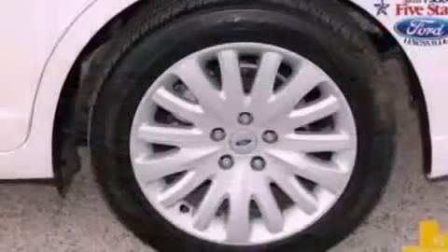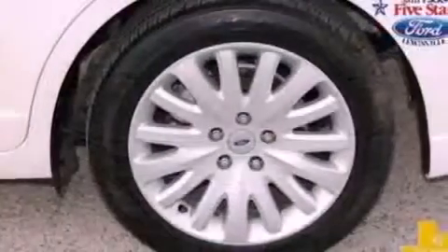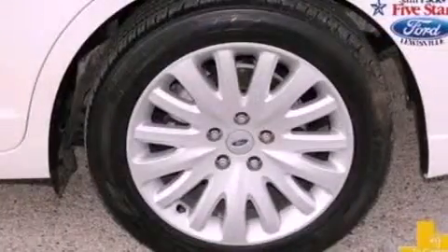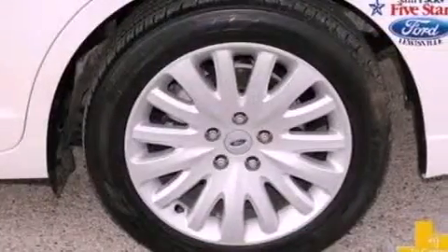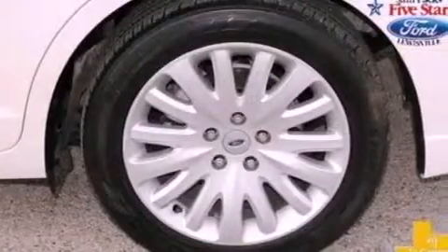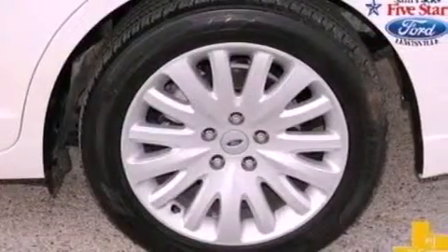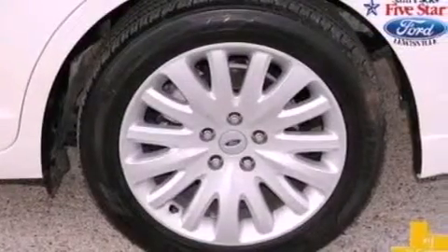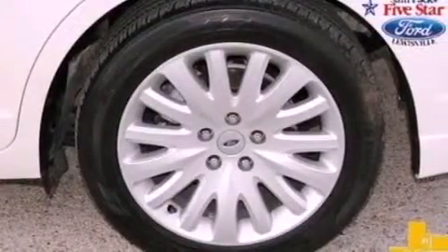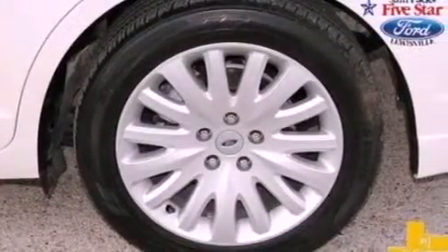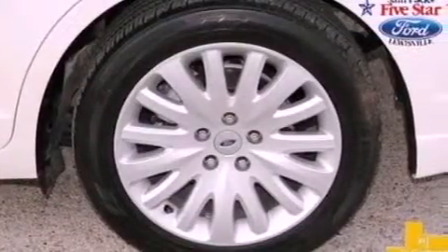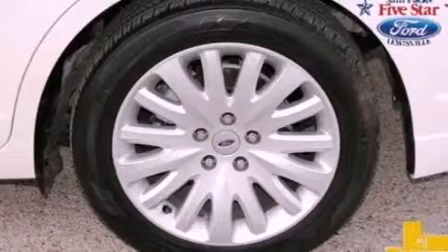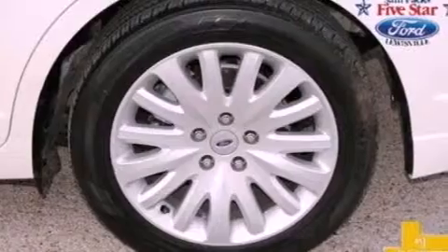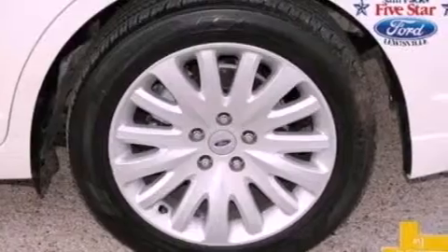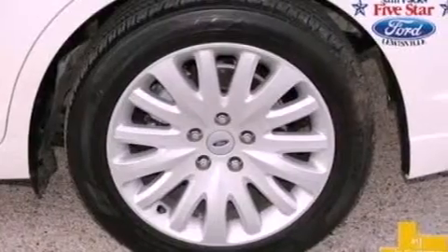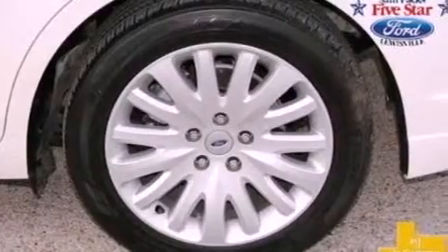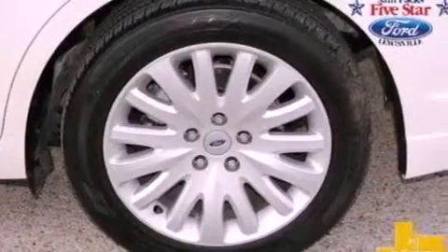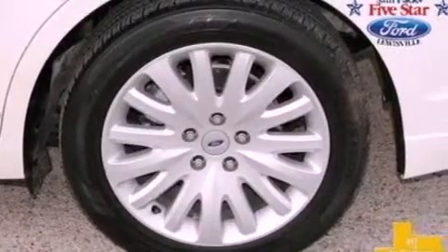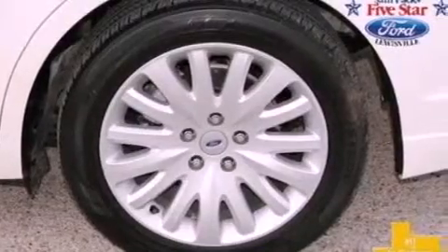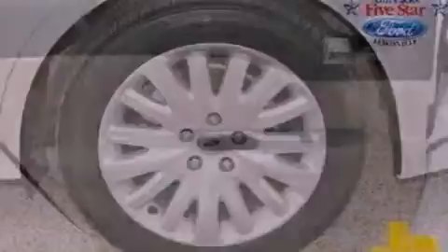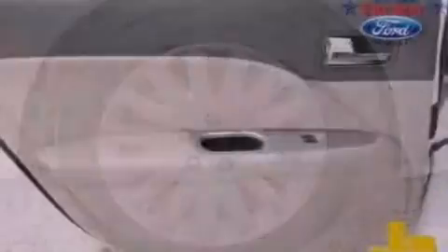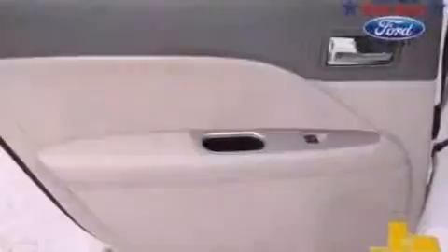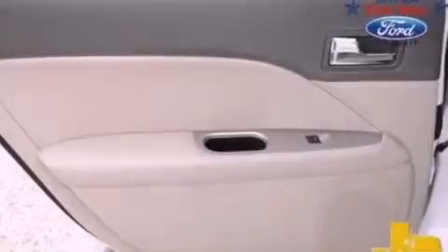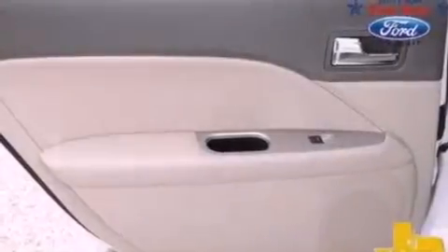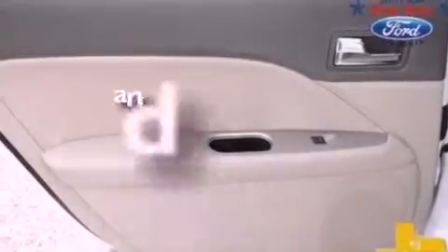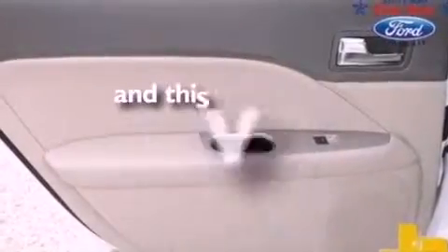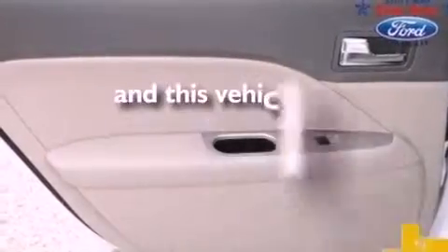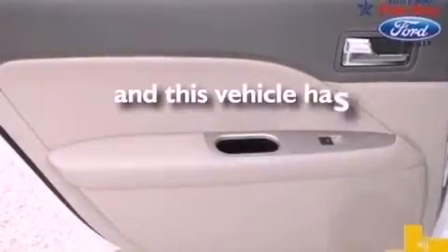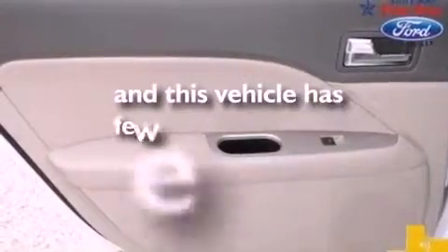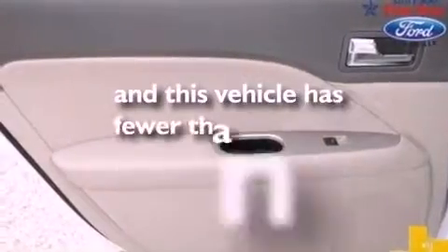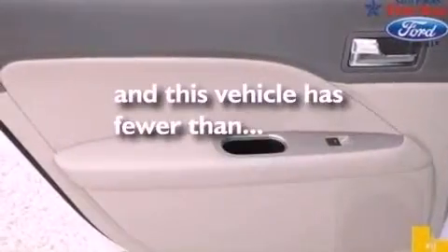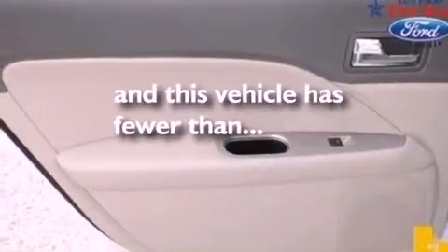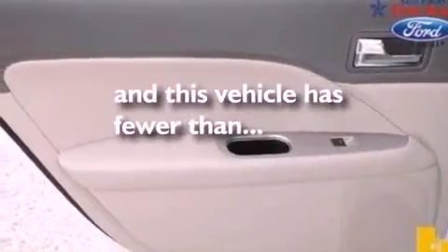Side impact airbags, a power driver's seat, air conditioning, and this vehicle has less than 54,000 miles.